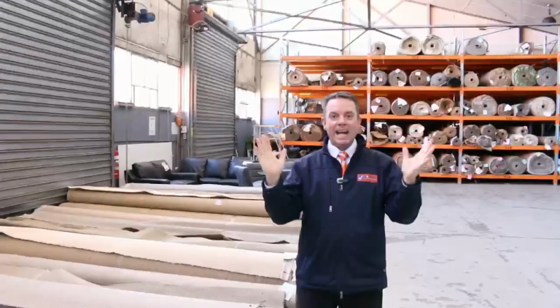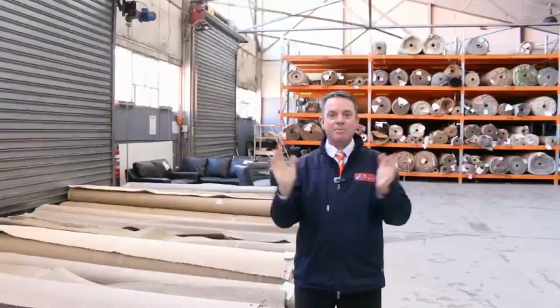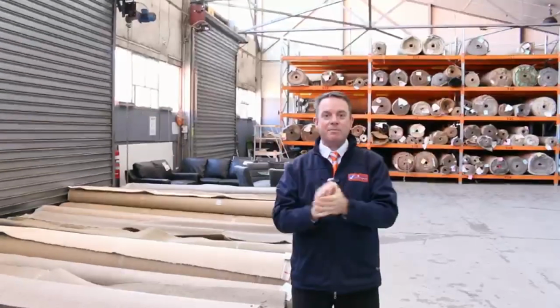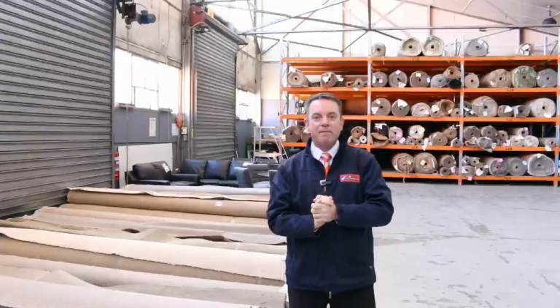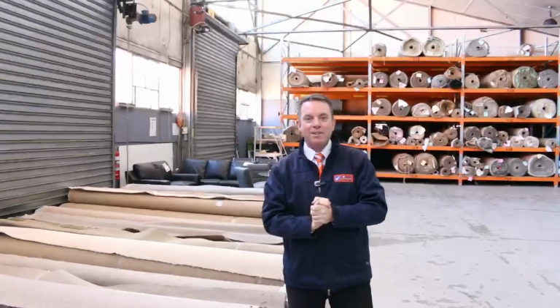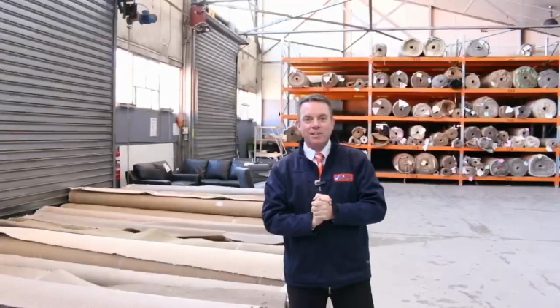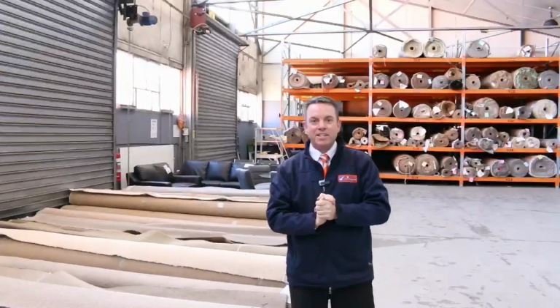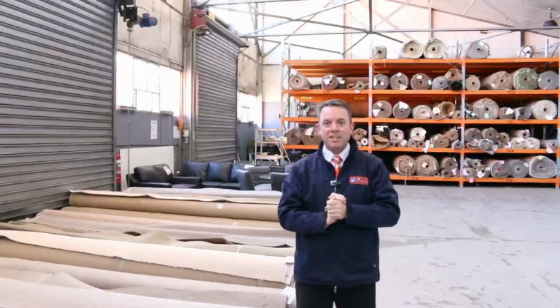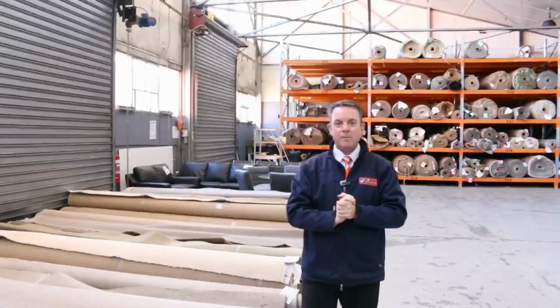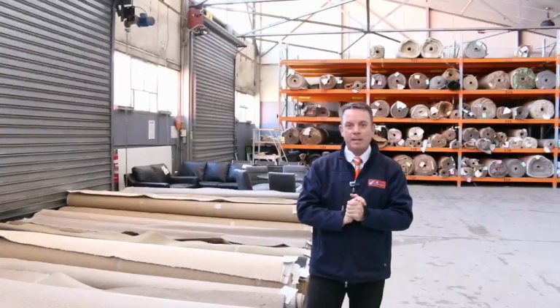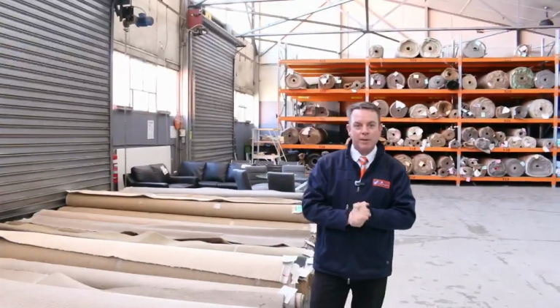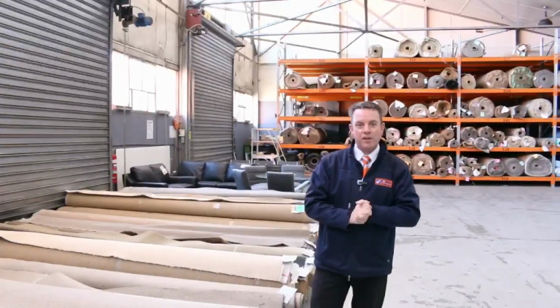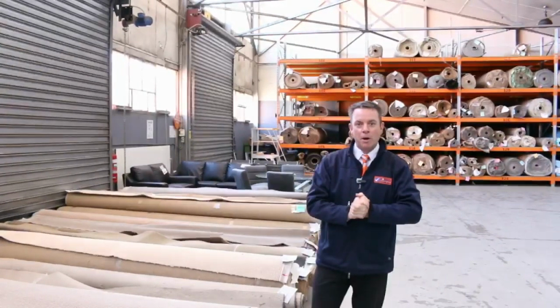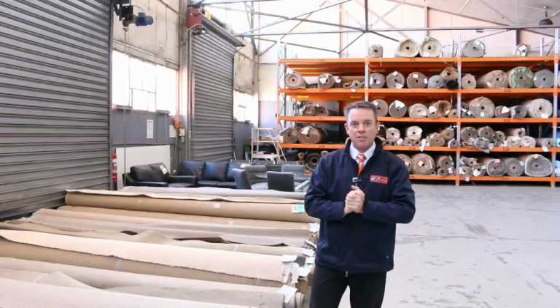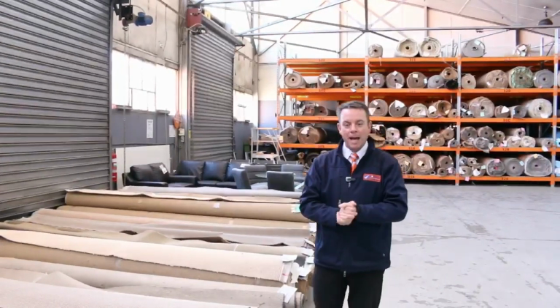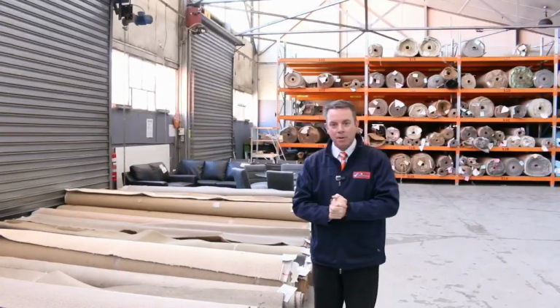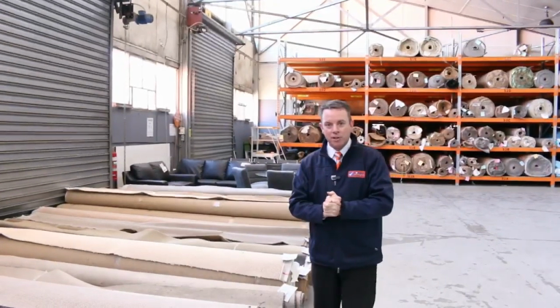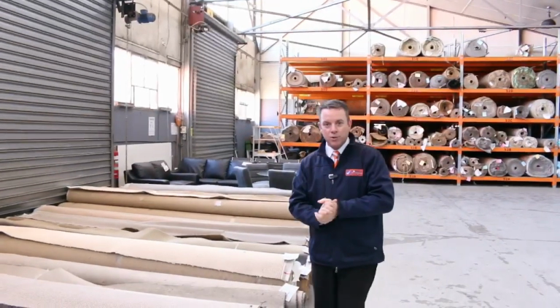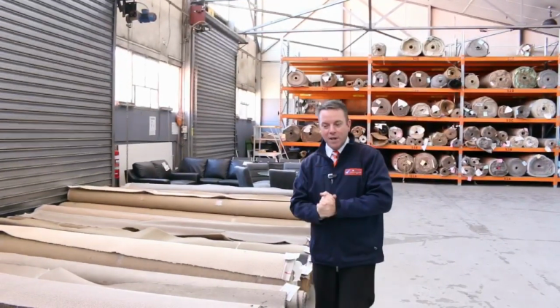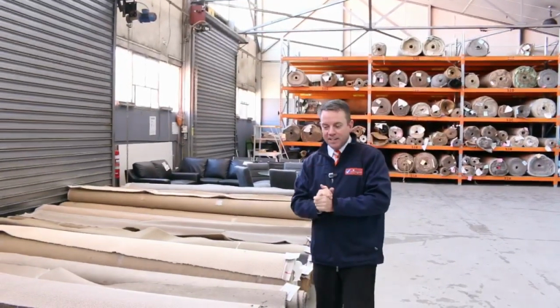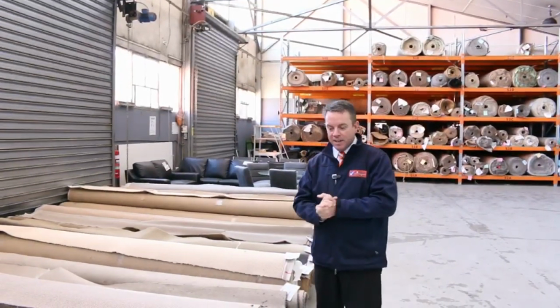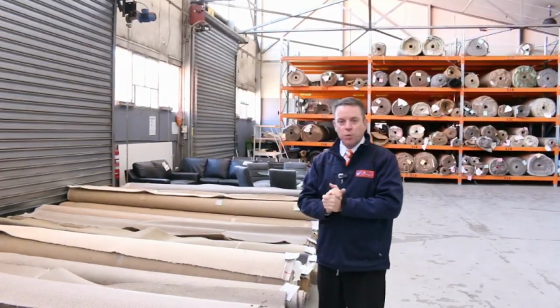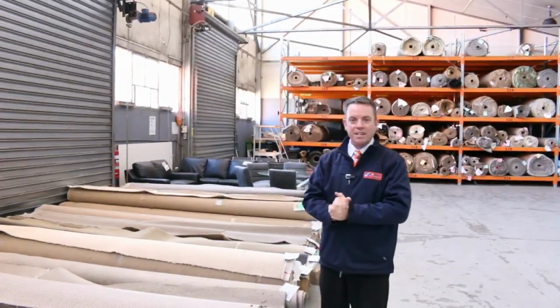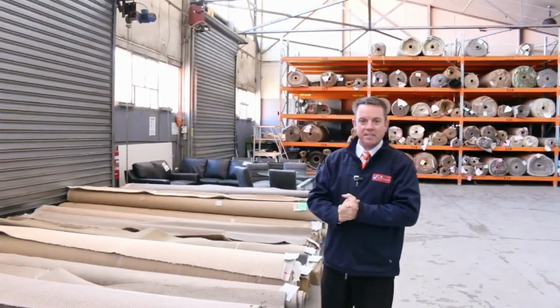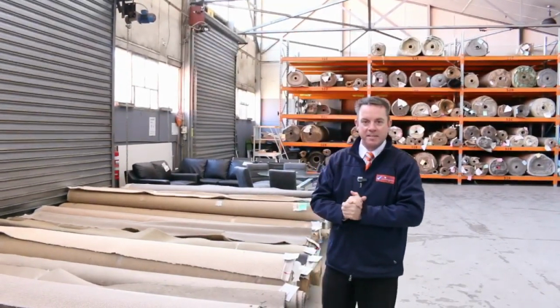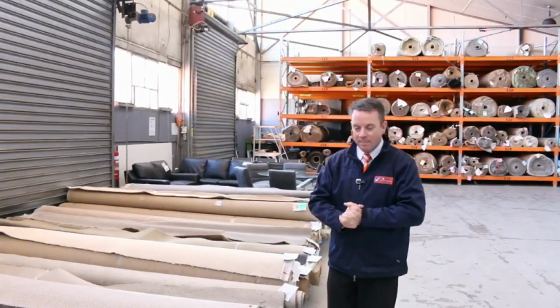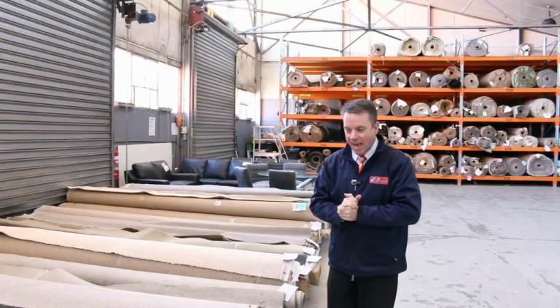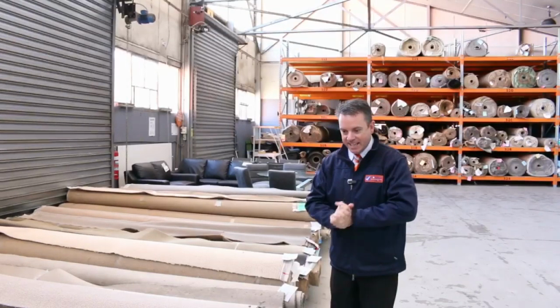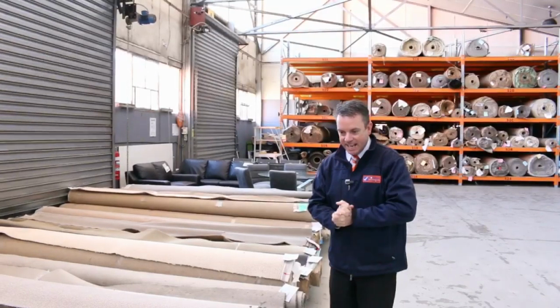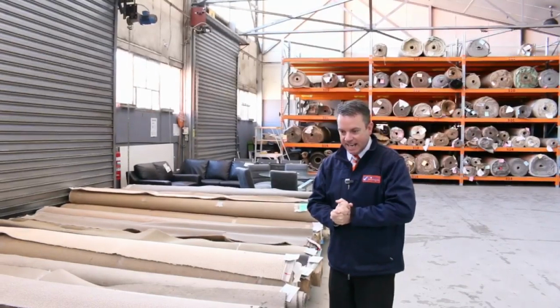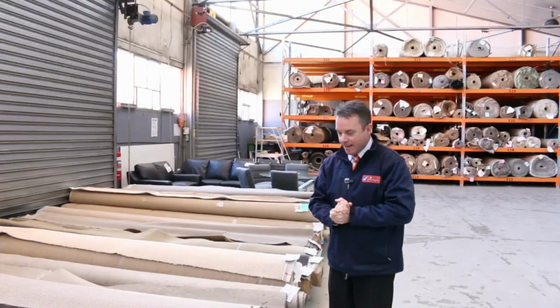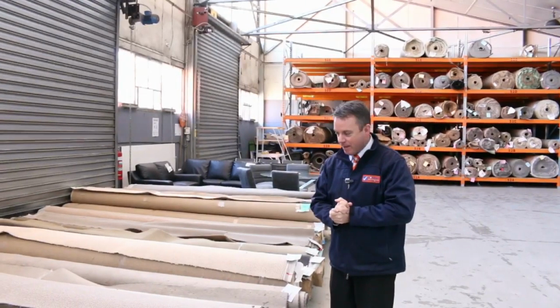G'day, I'm John from Fowler's Auction Sales and I'm here to preview tomorrow's carpet auction. It's Wednesday the 20th of September at 10am.